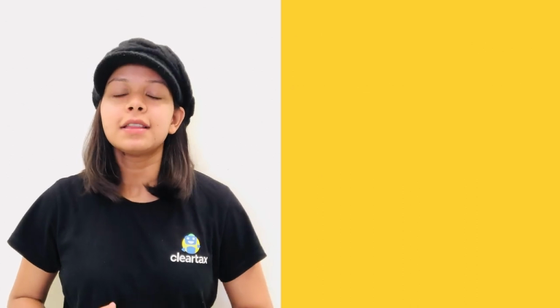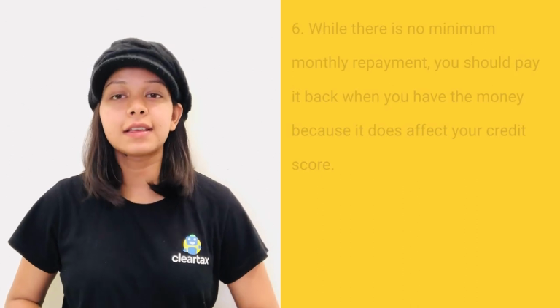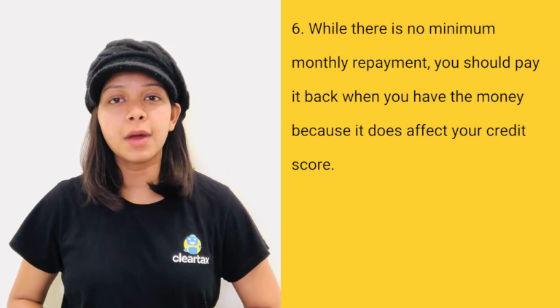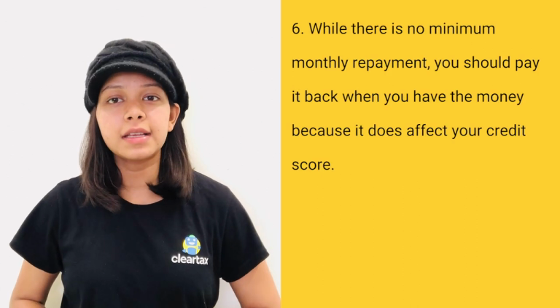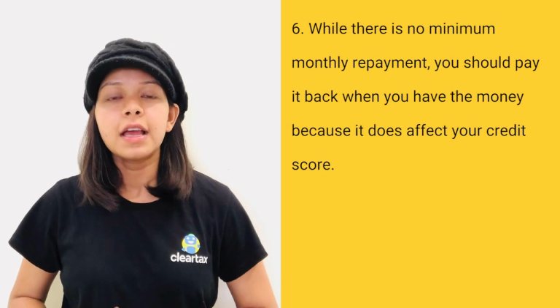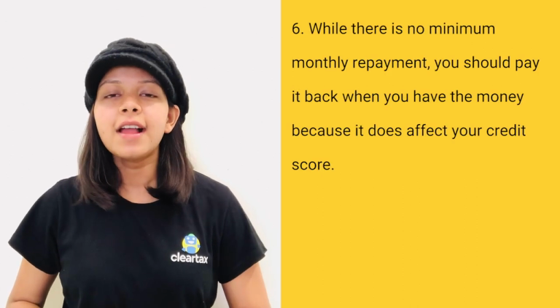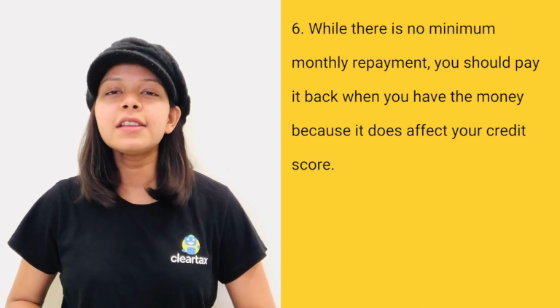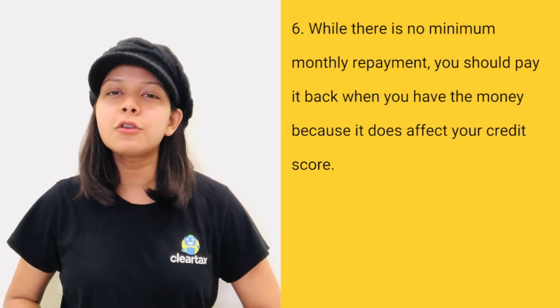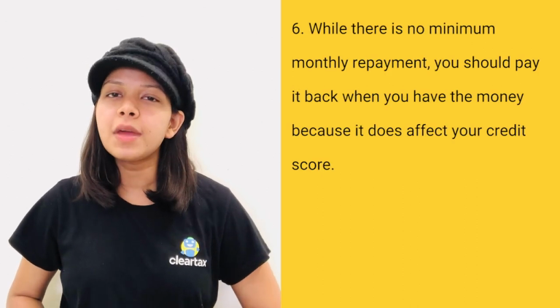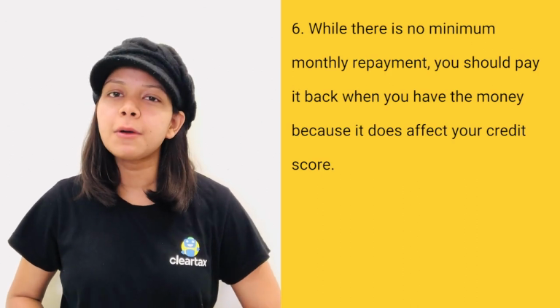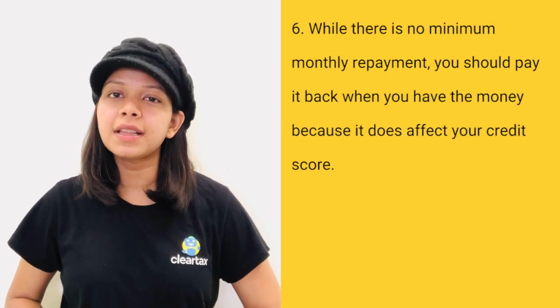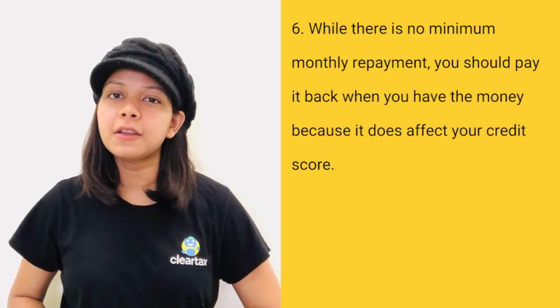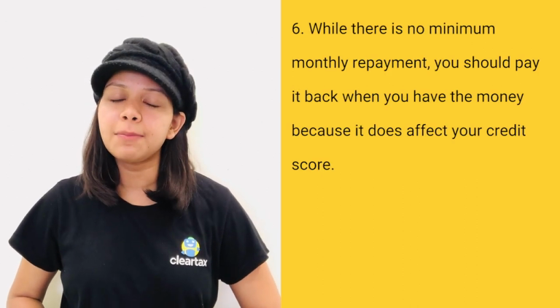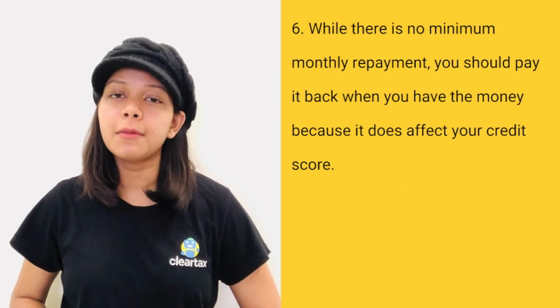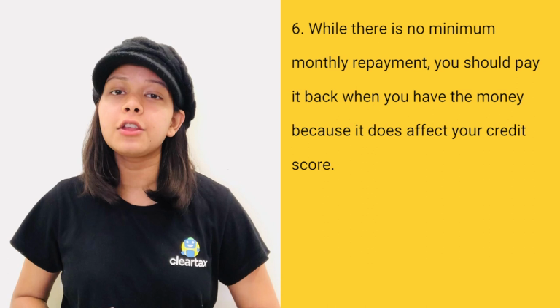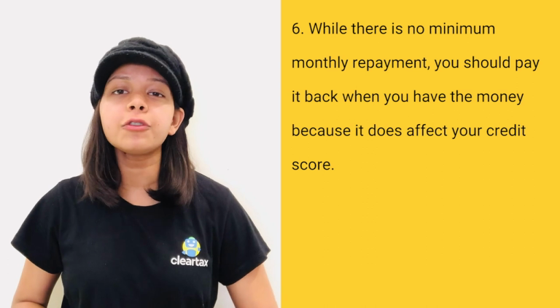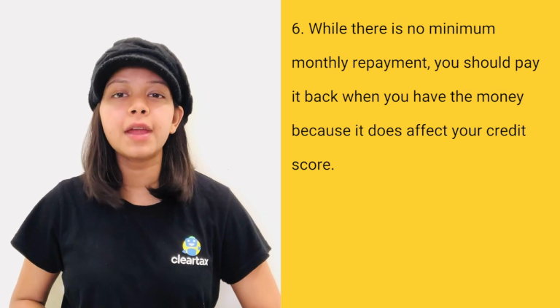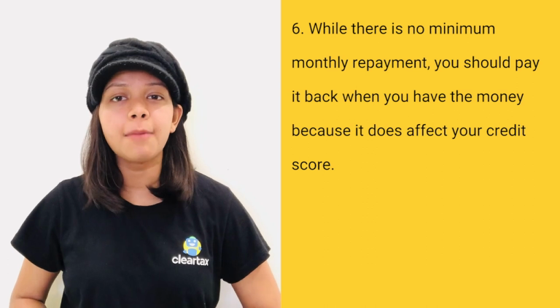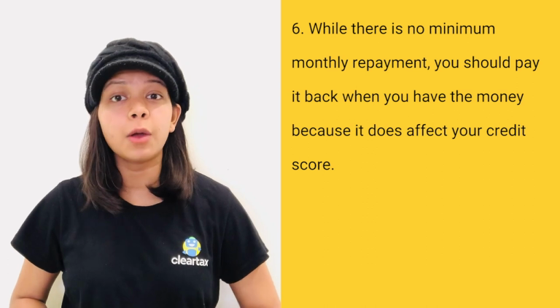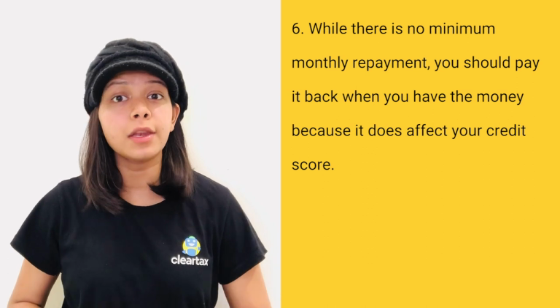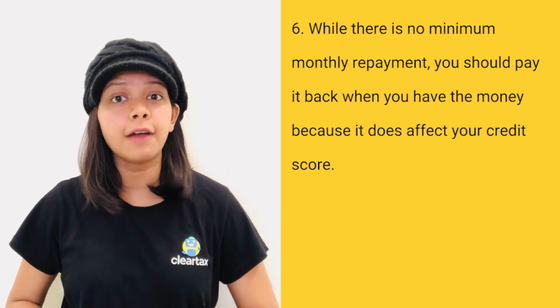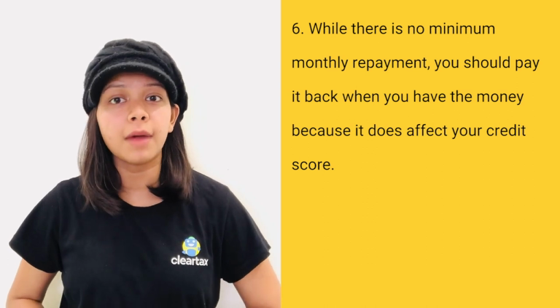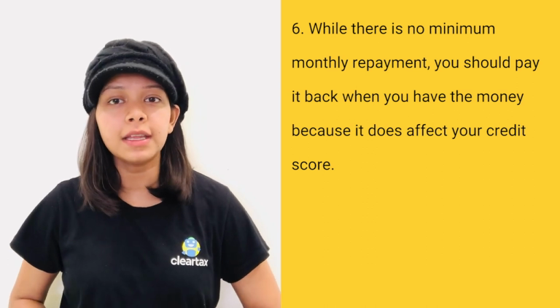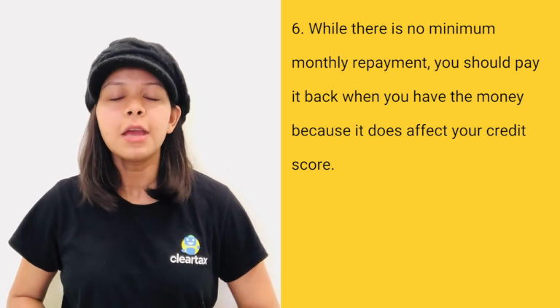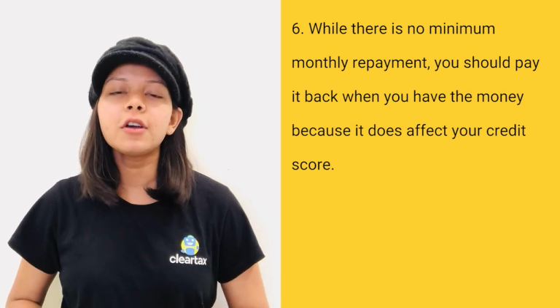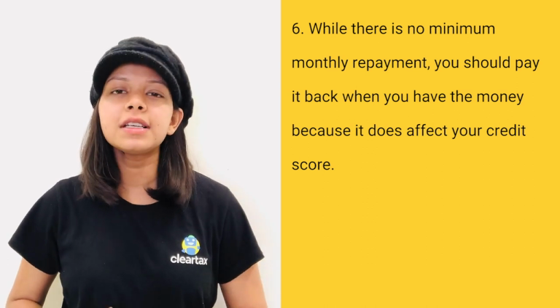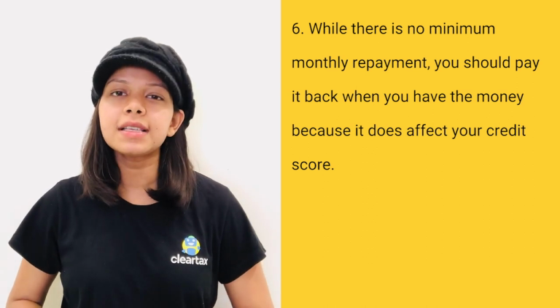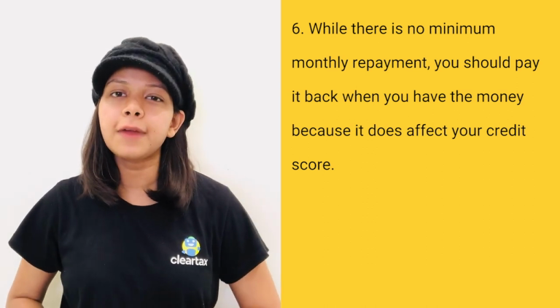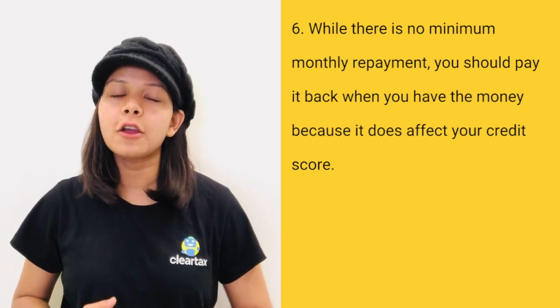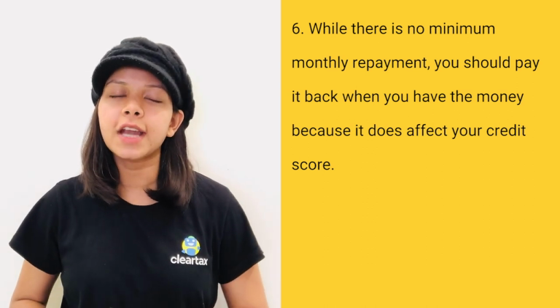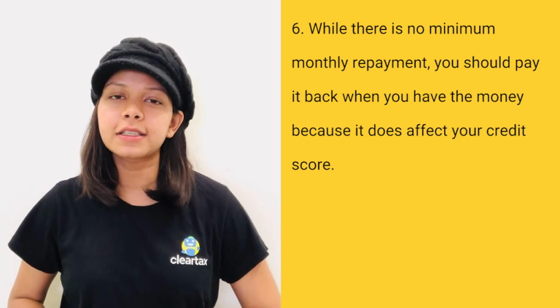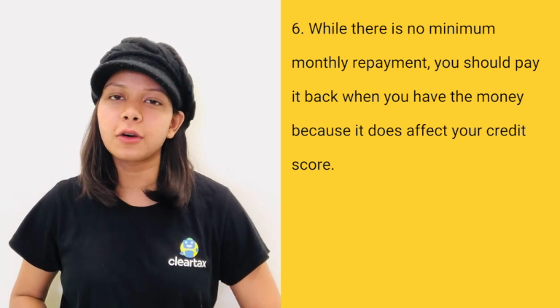The sixth one is, while there is no minimum monthly repayment, you should pay it back when you have the money because it does affect your credit score.